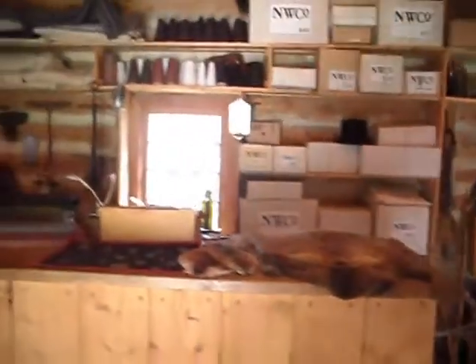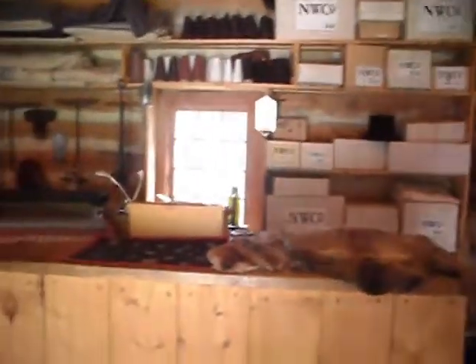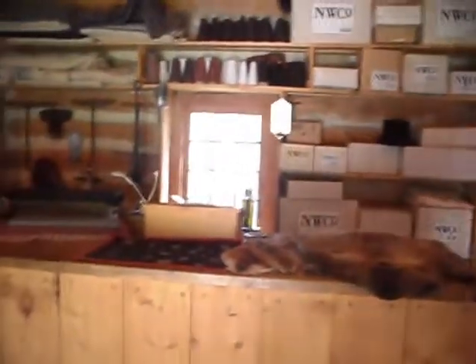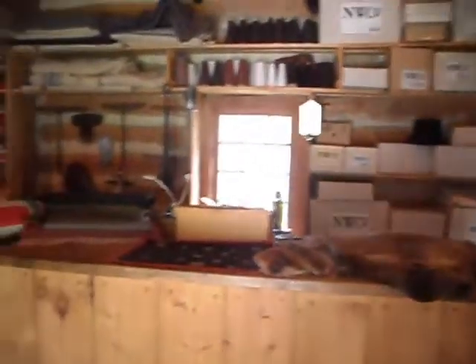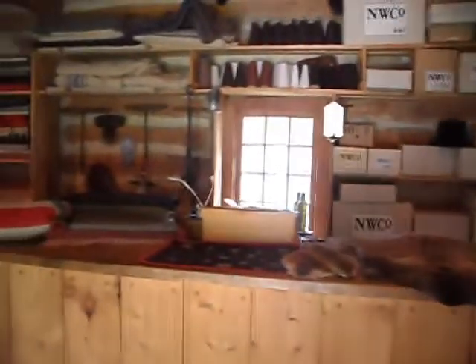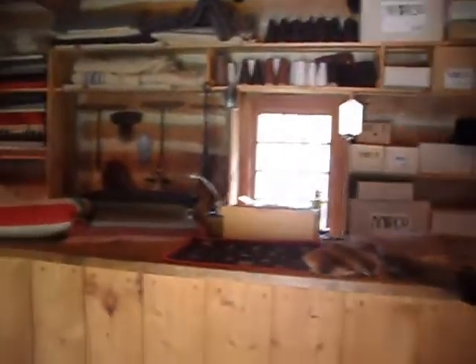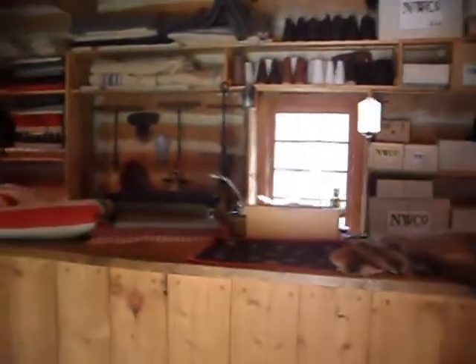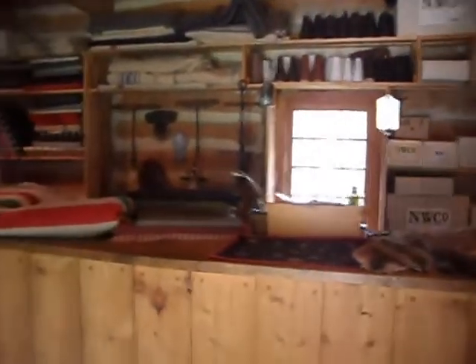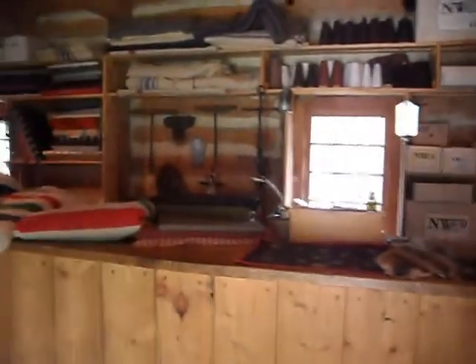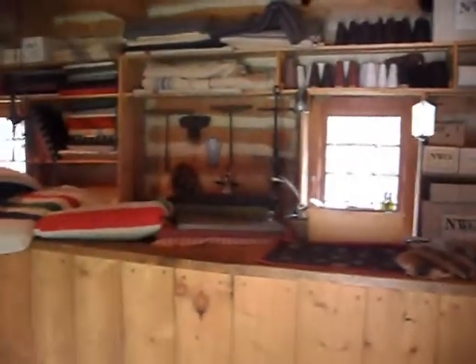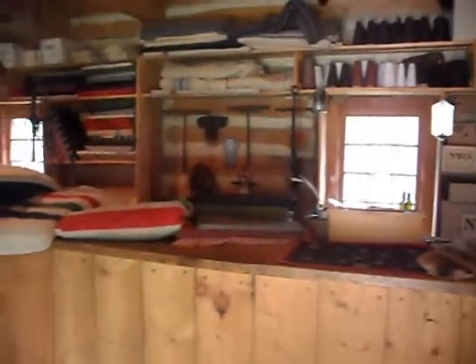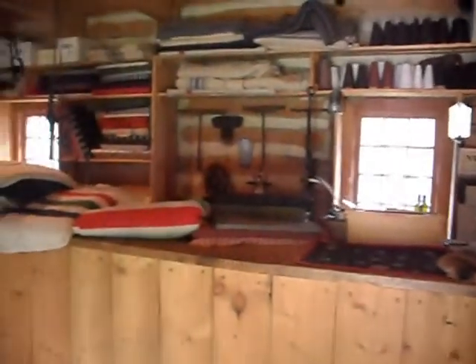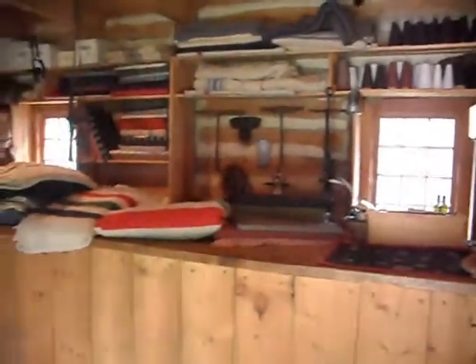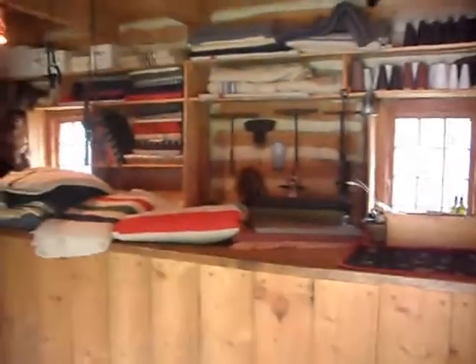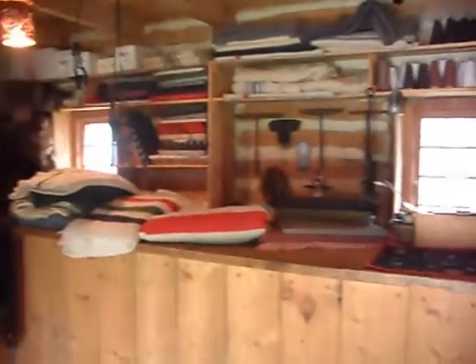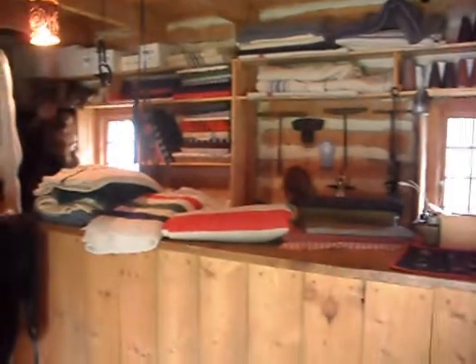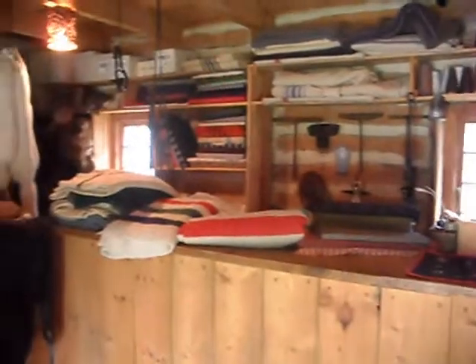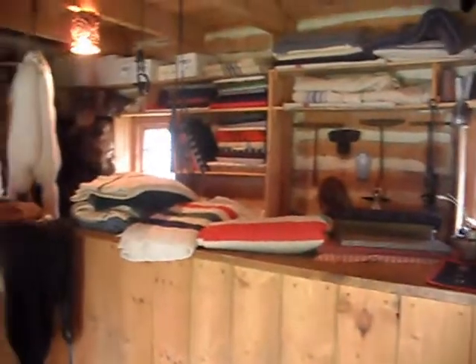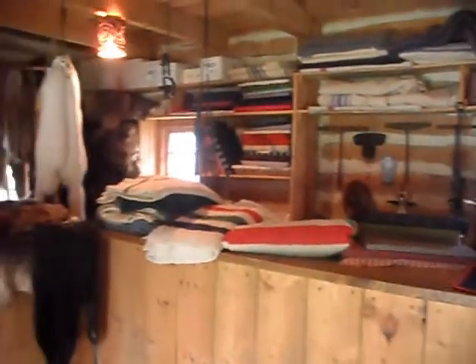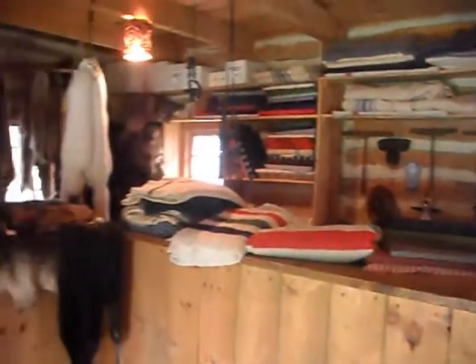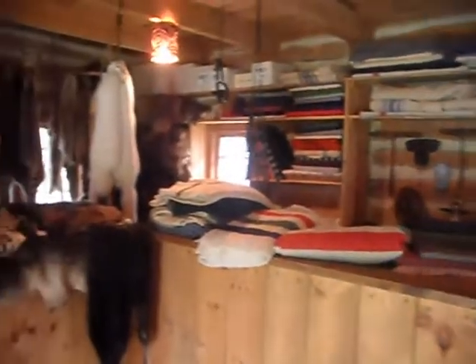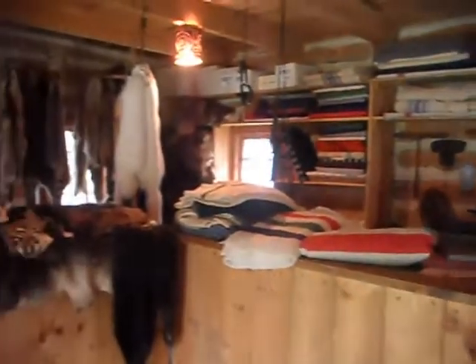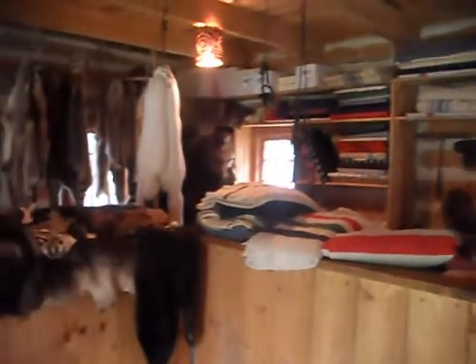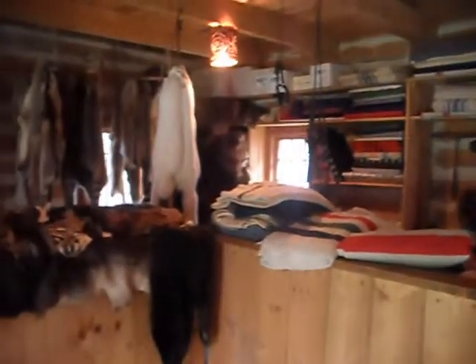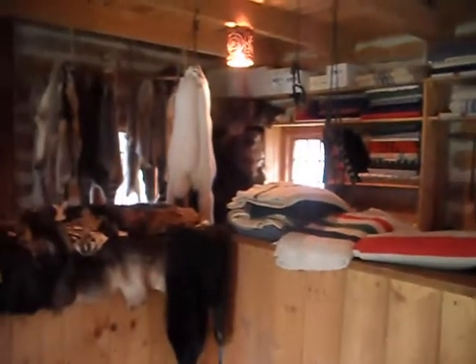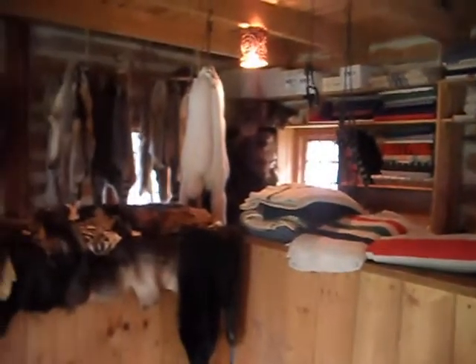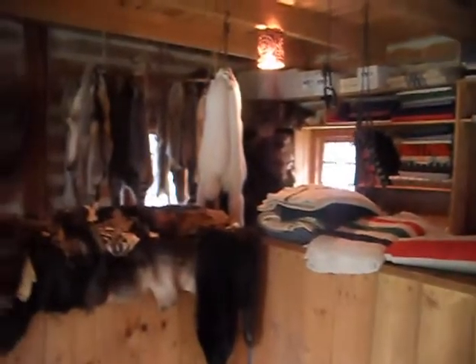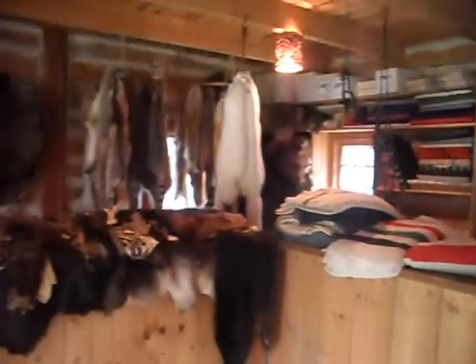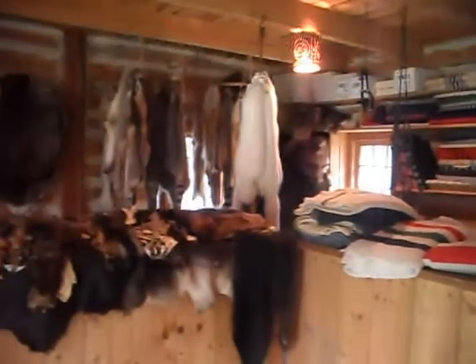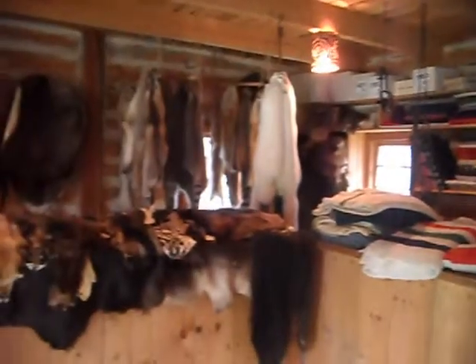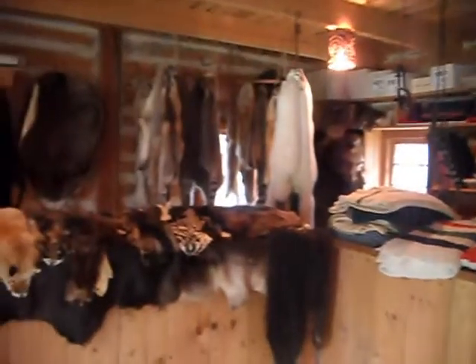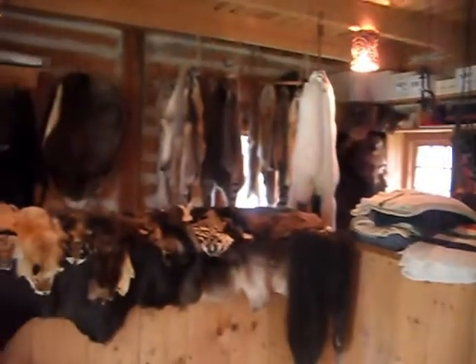They say this is the storehouse, but it's made up and filled up with the trading goods.